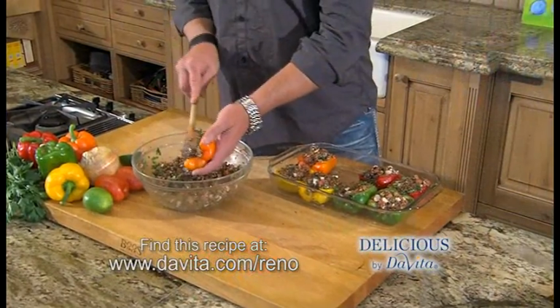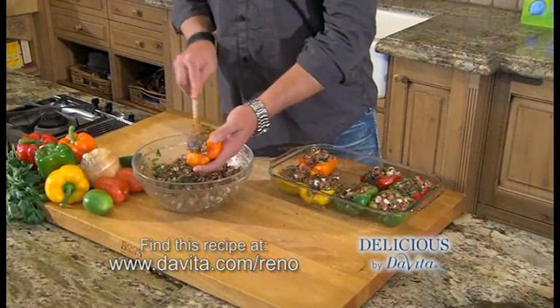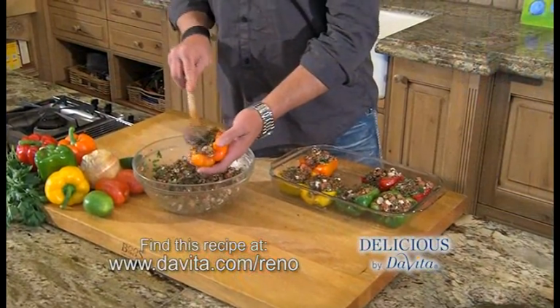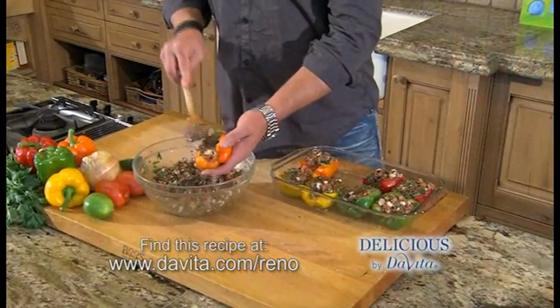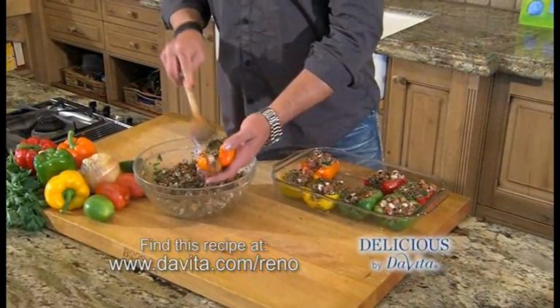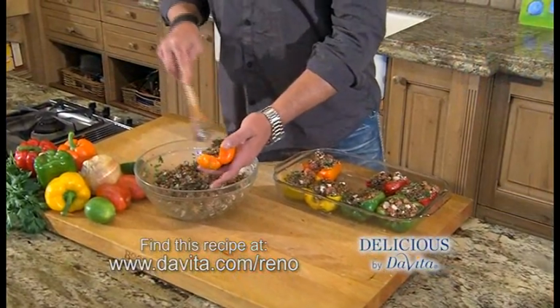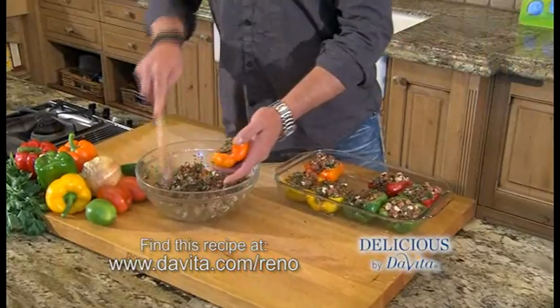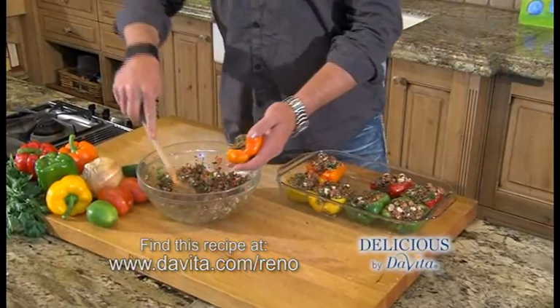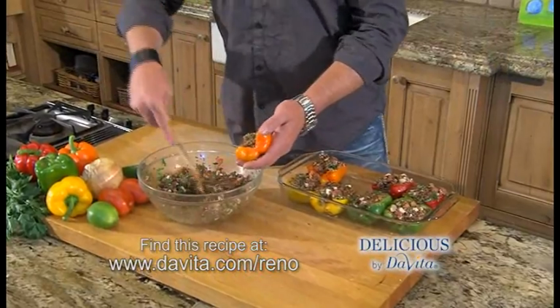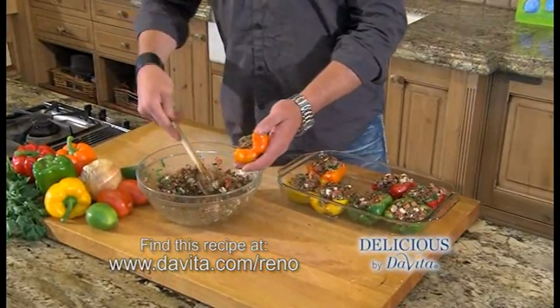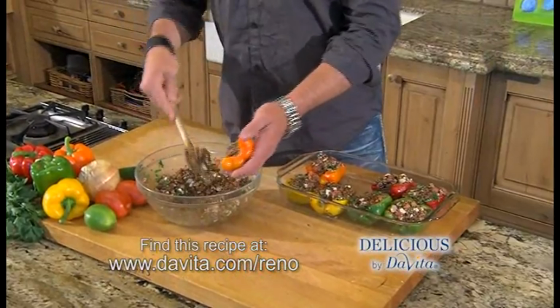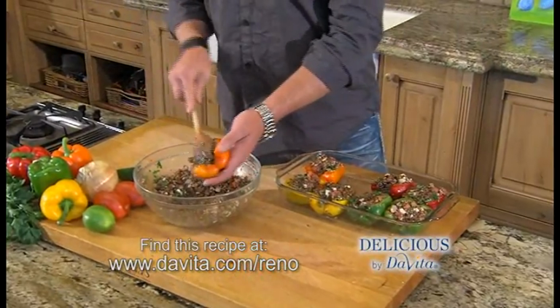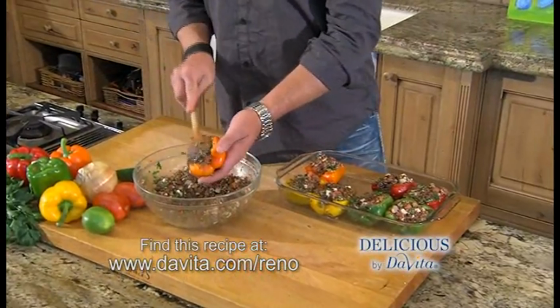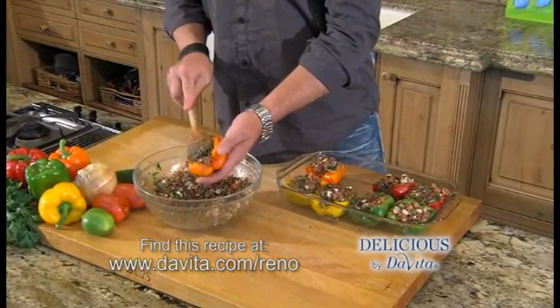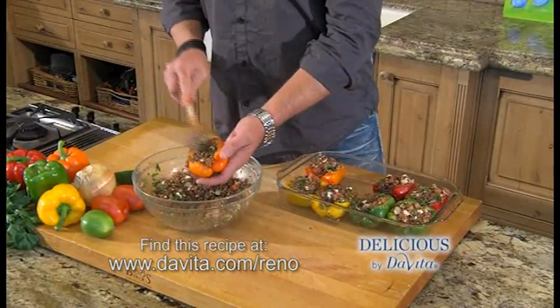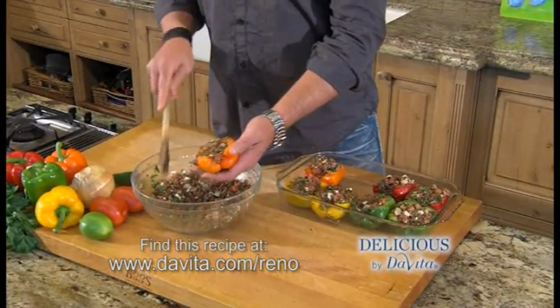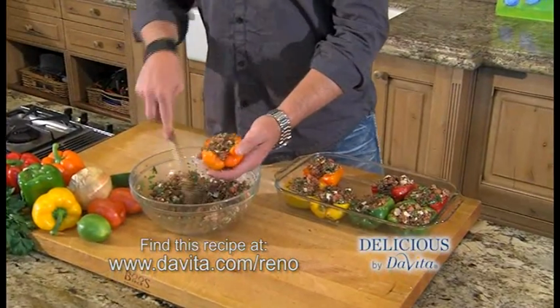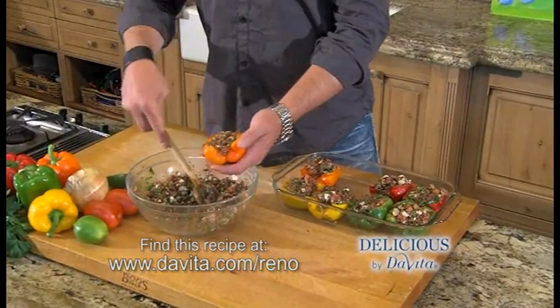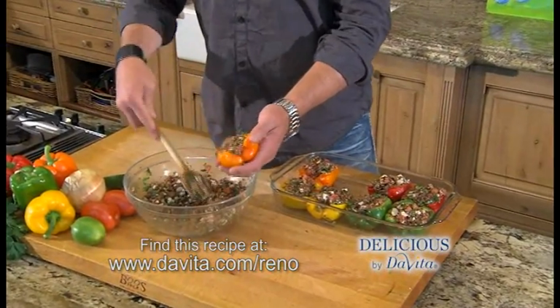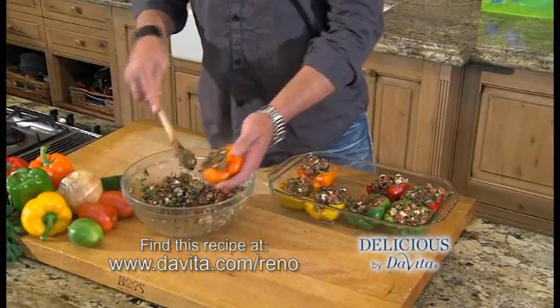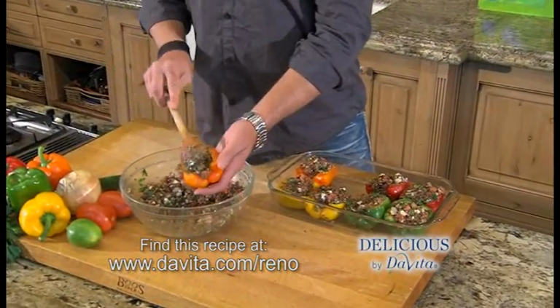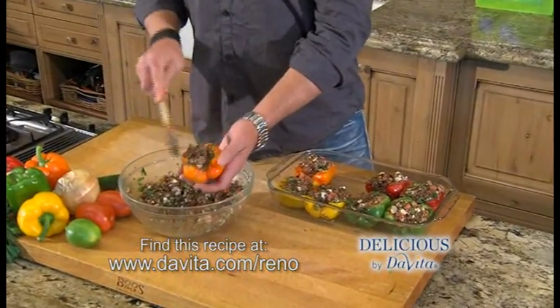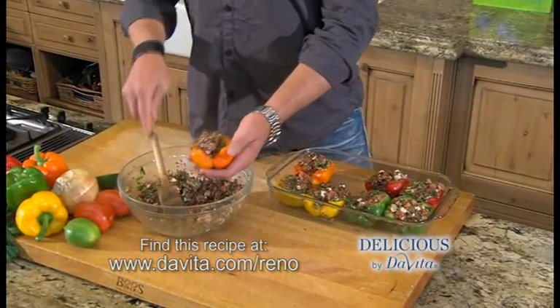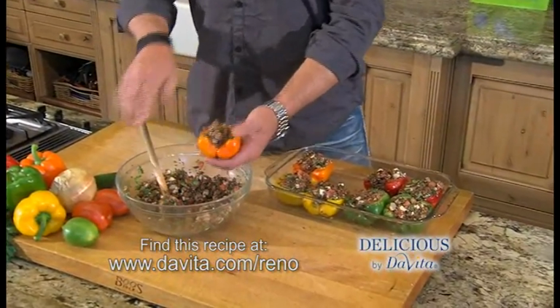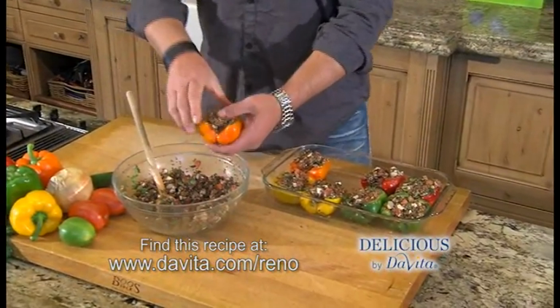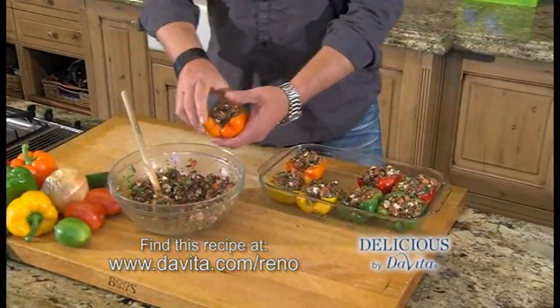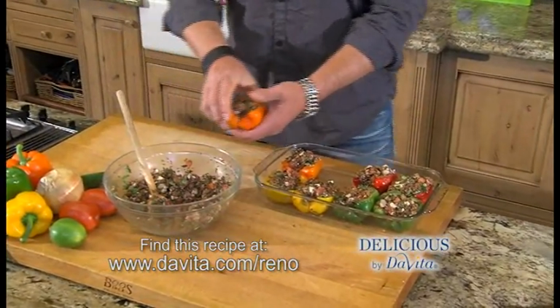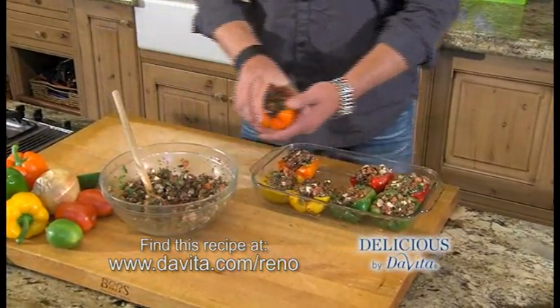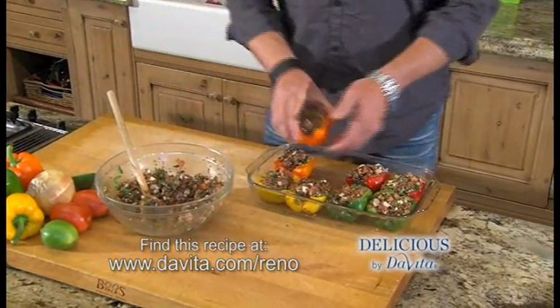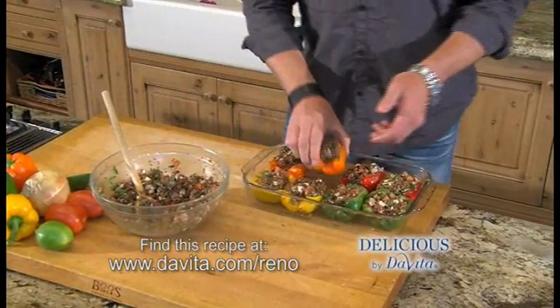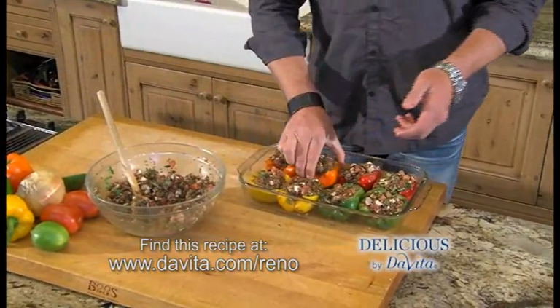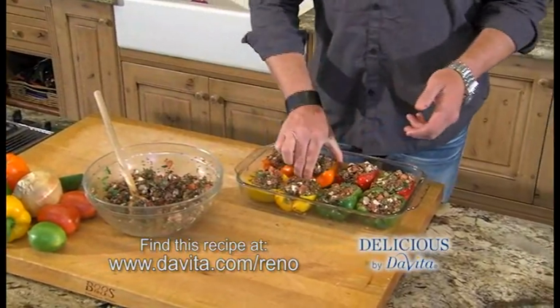Add the stuffing to these bell peppers. We're going to get them in the oven — 350 degrees for 15 minutes.